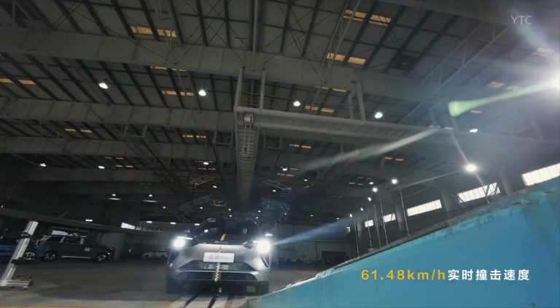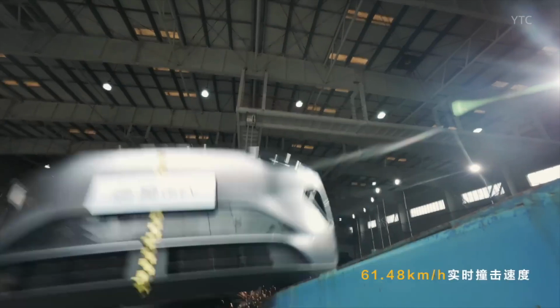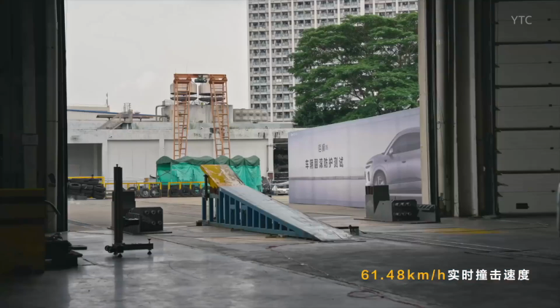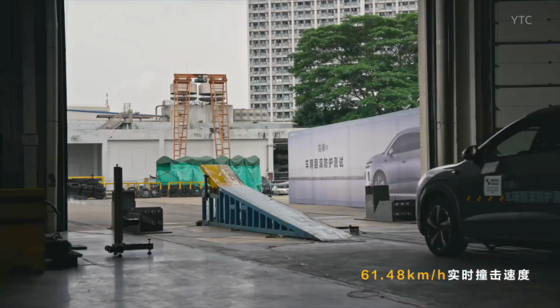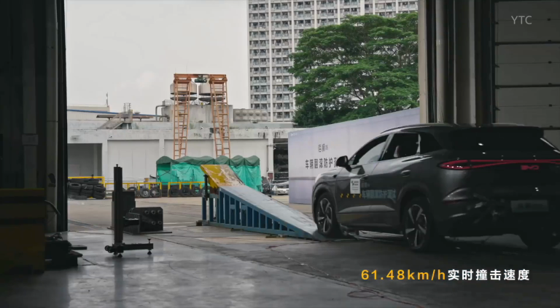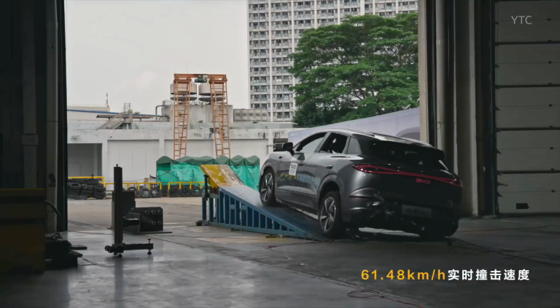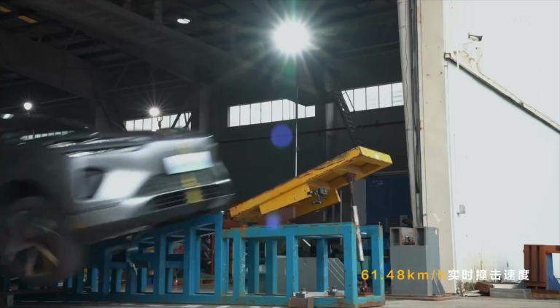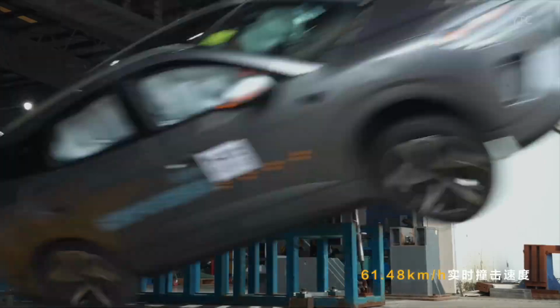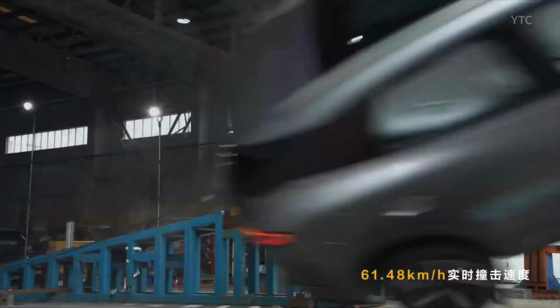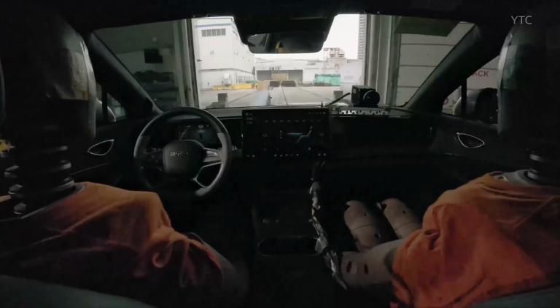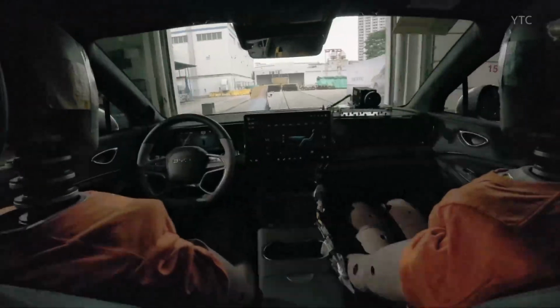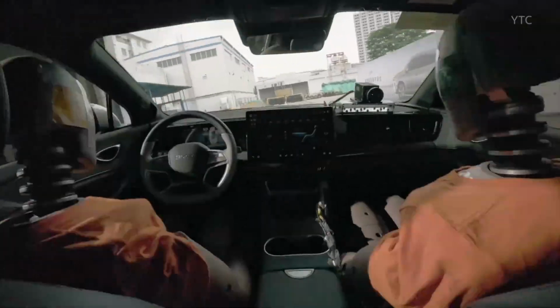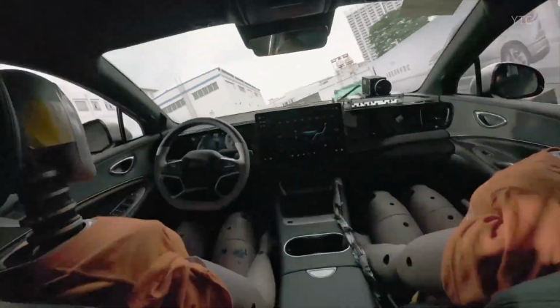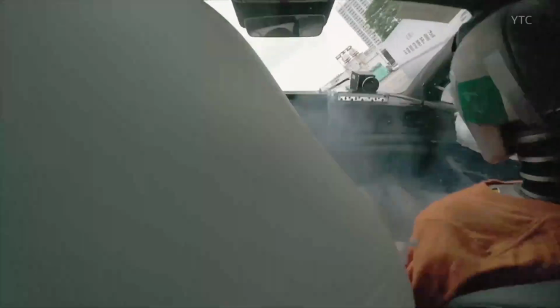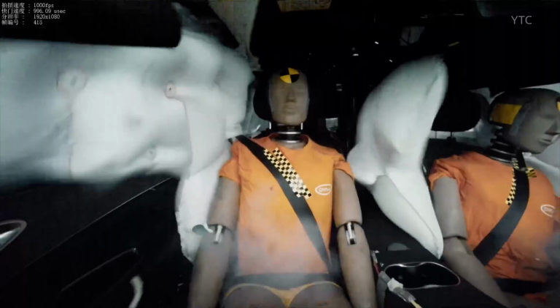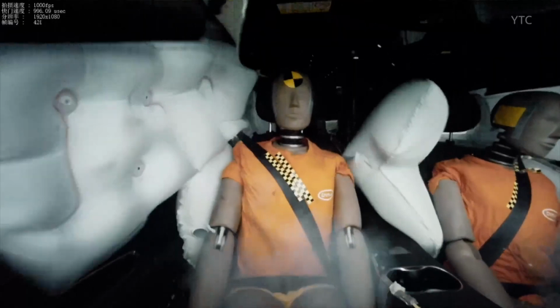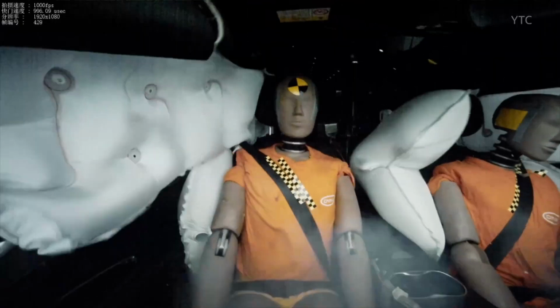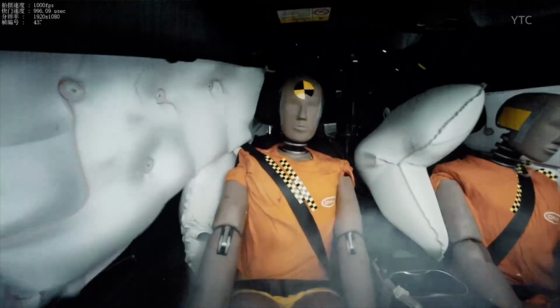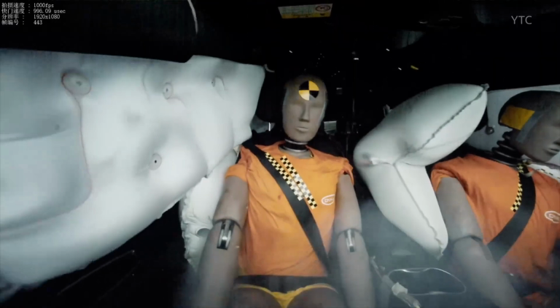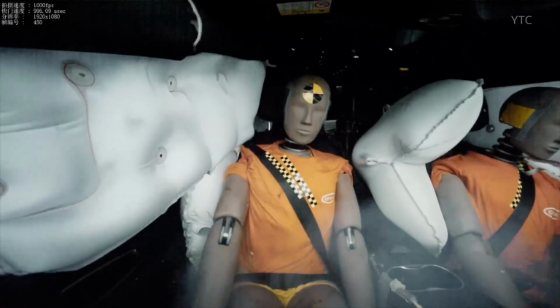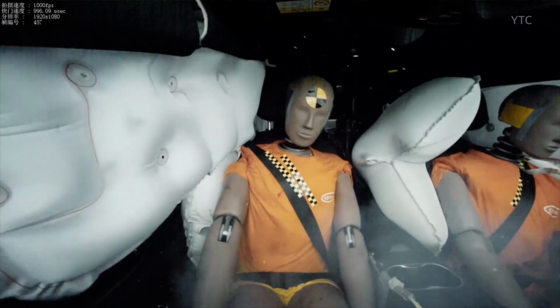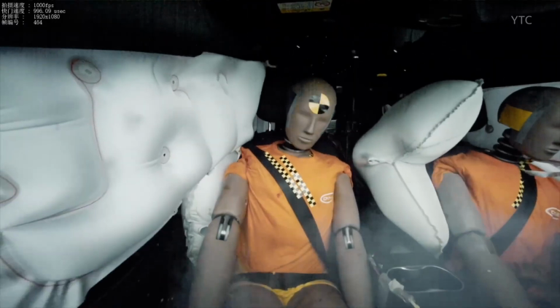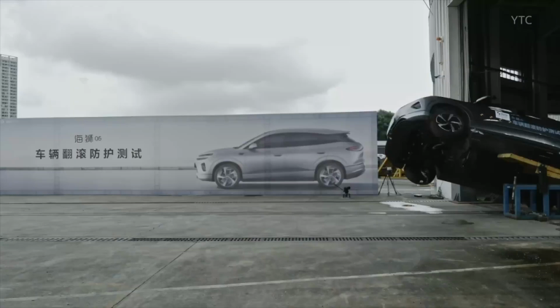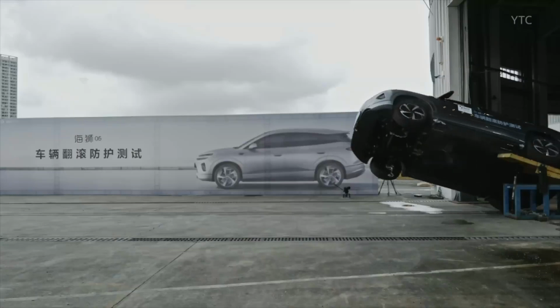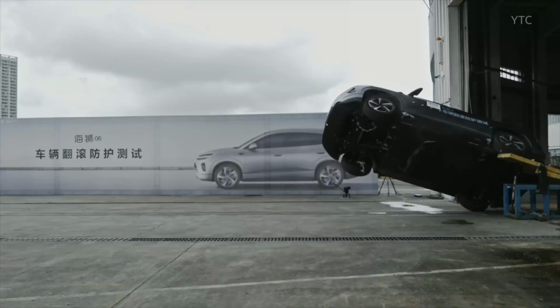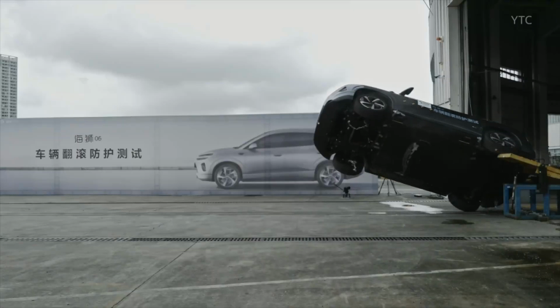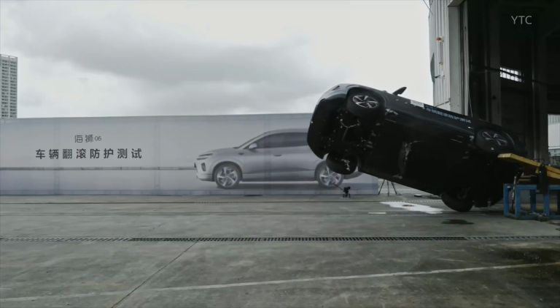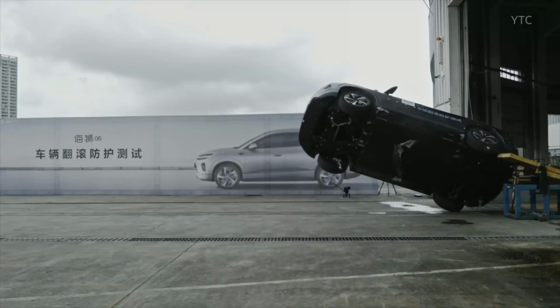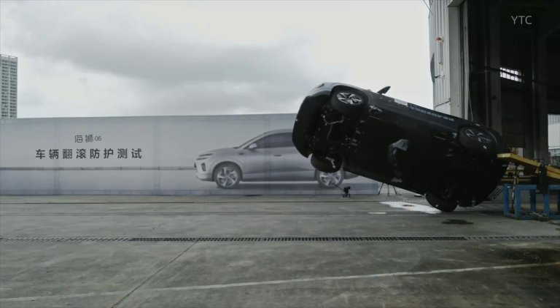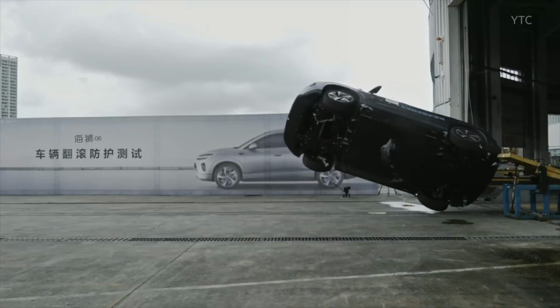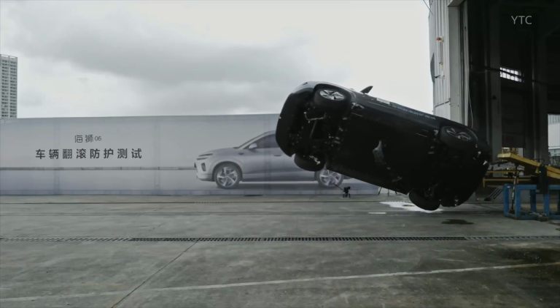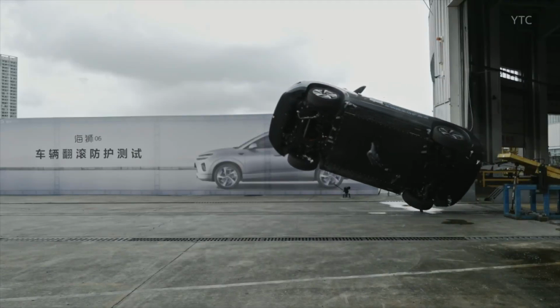The cabin stayed intact. The doors didn't jam. Airbags and seatbelts responded instantly.